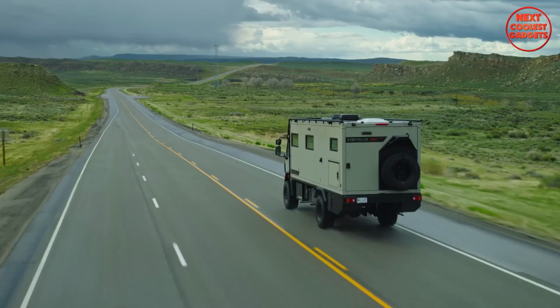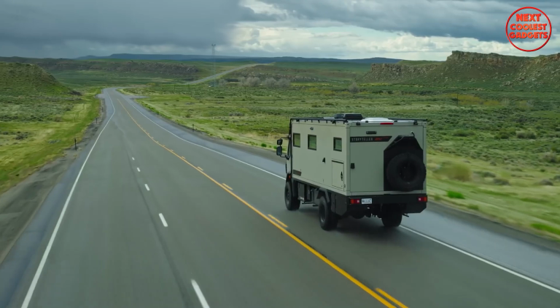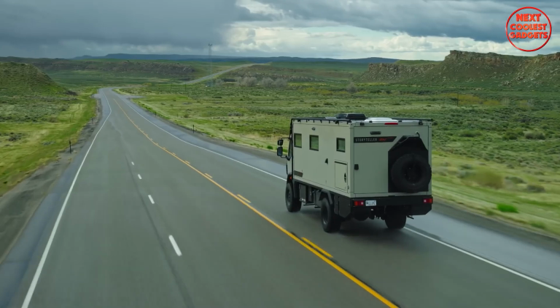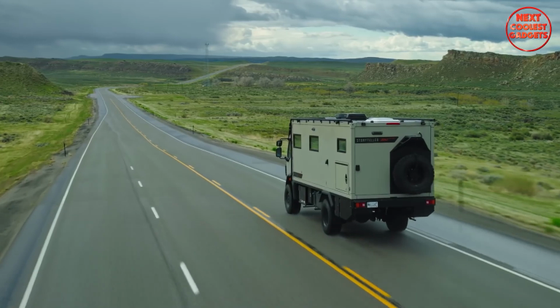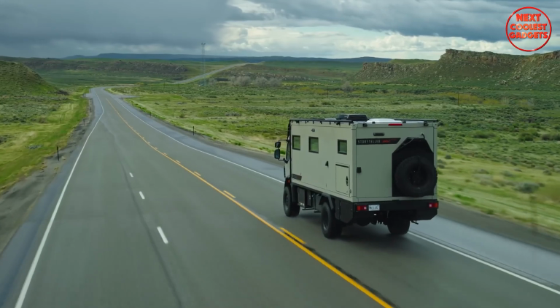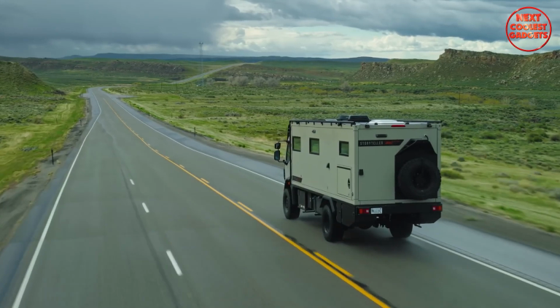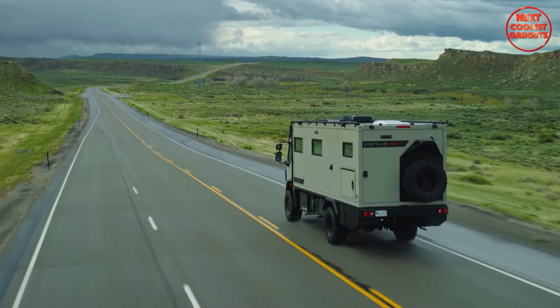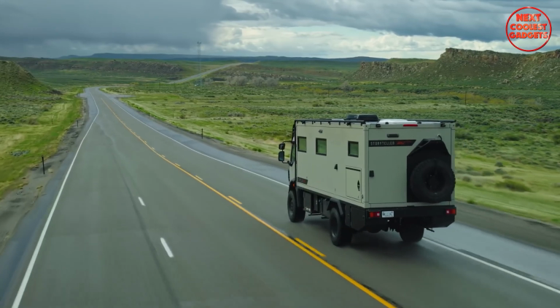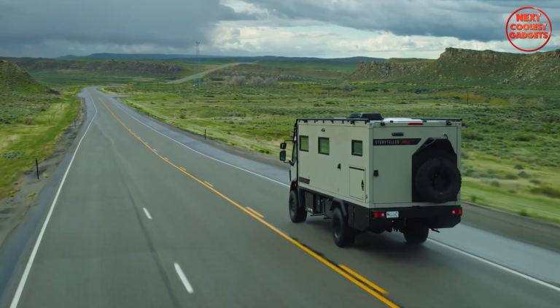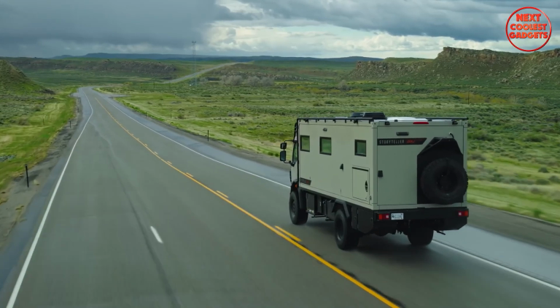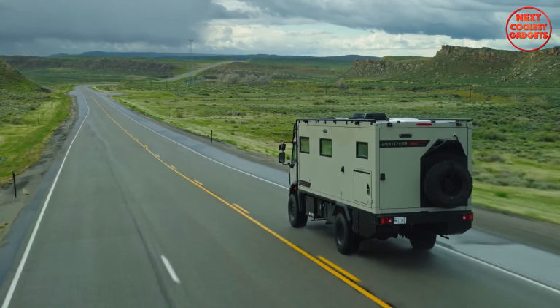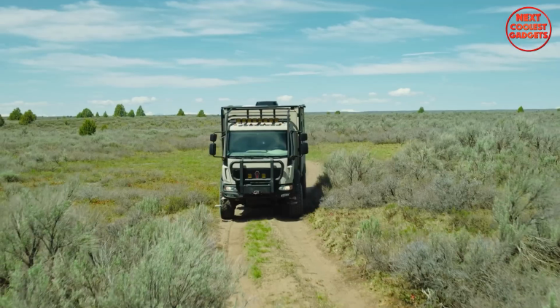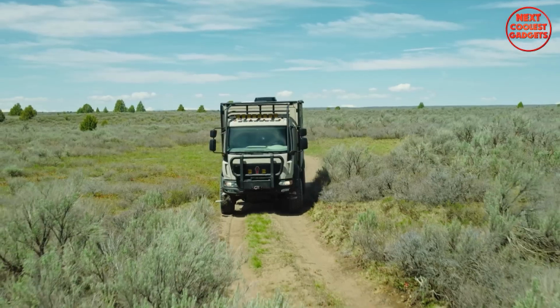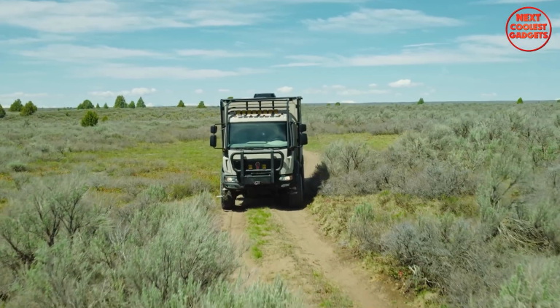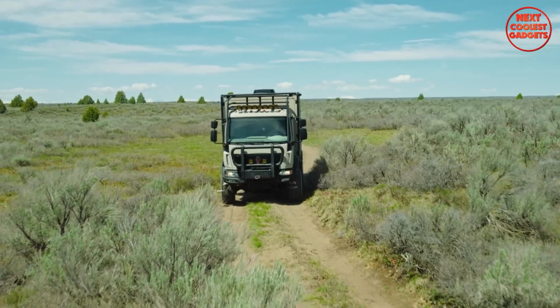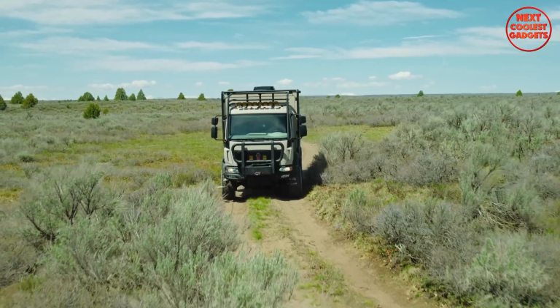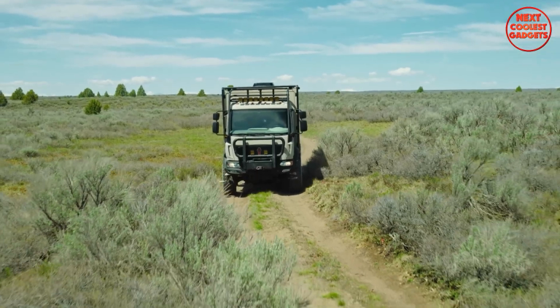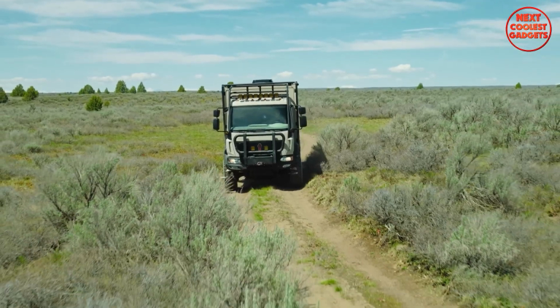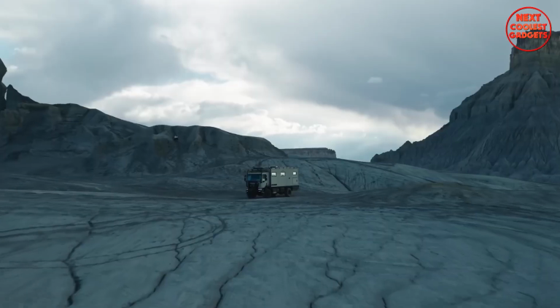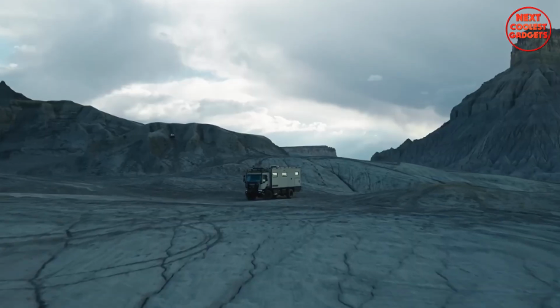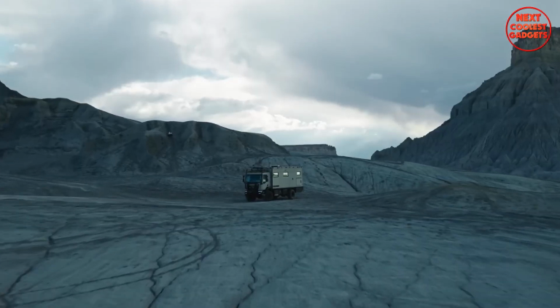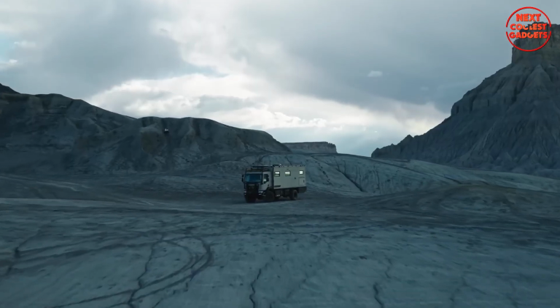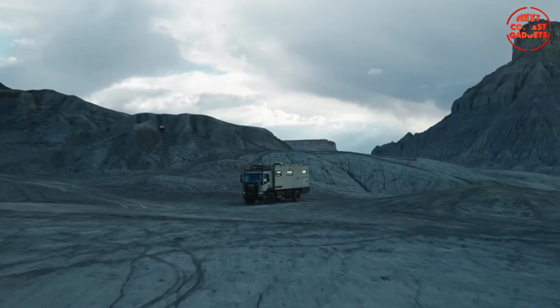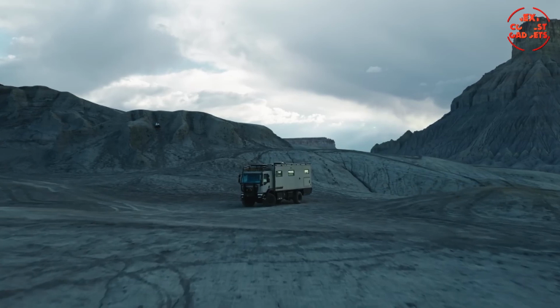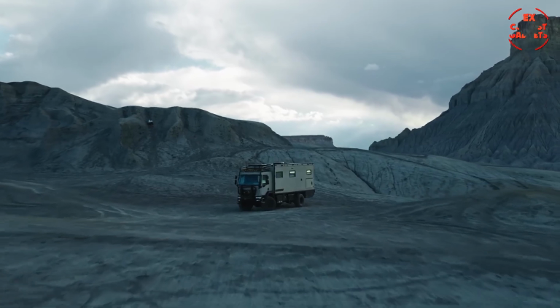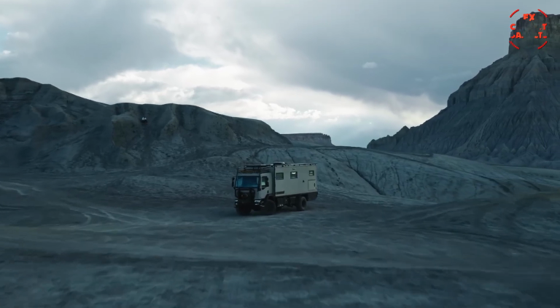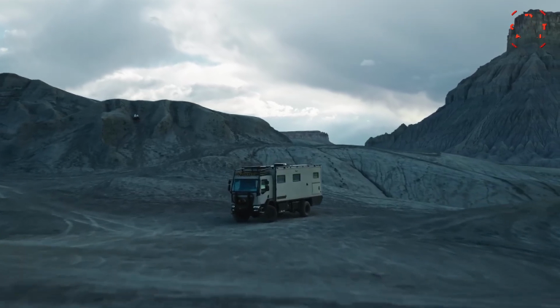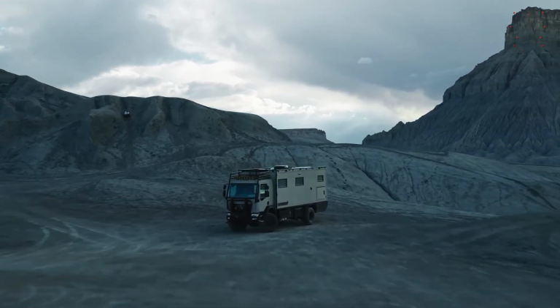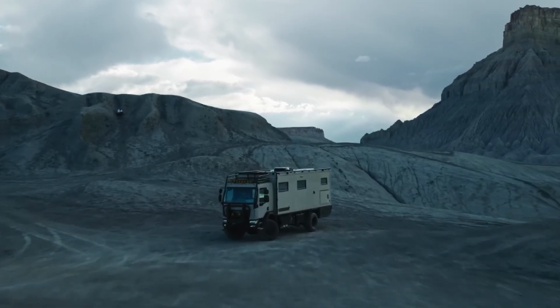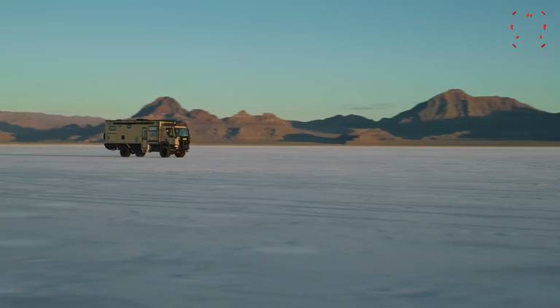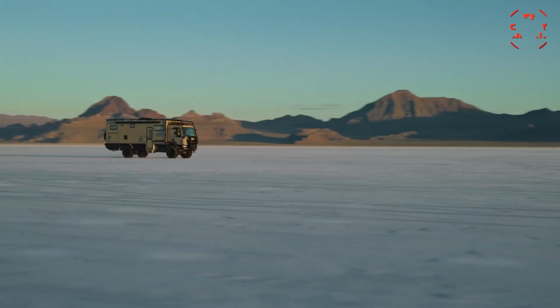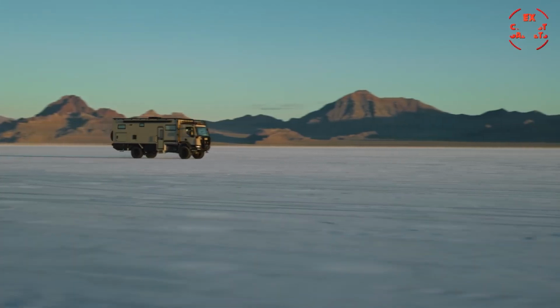Whether you're planning a short weekend getaway or a cross-continental journey, the Epic ensures that your adventures are limitless.